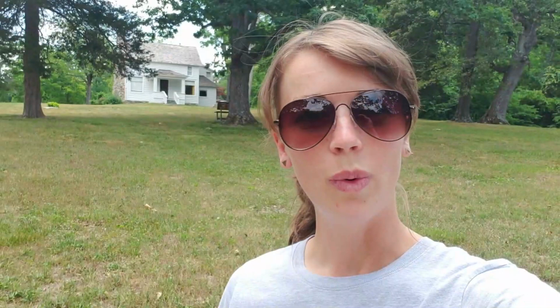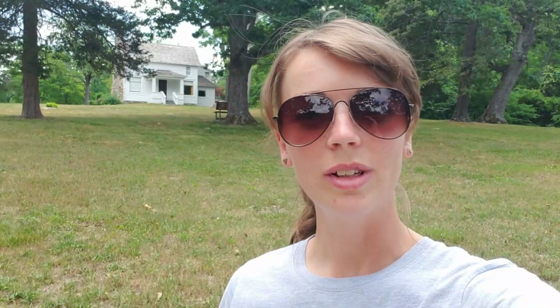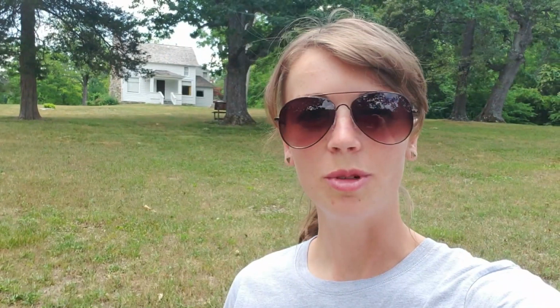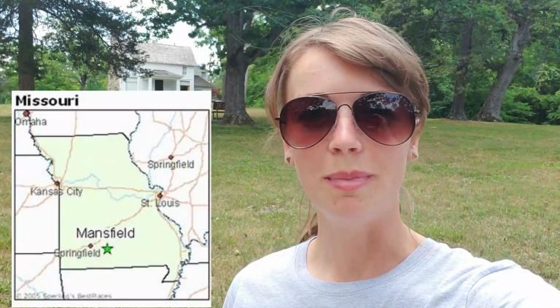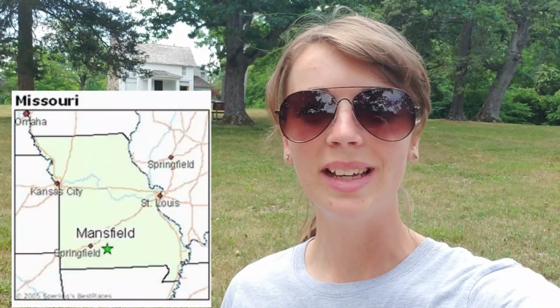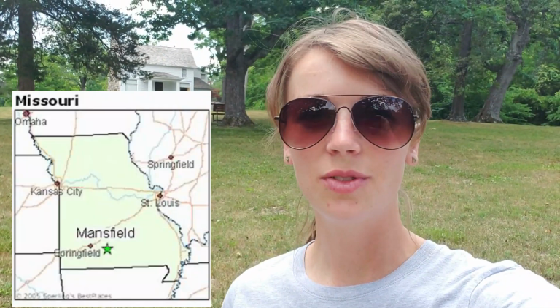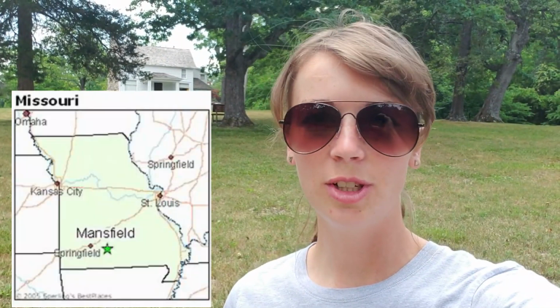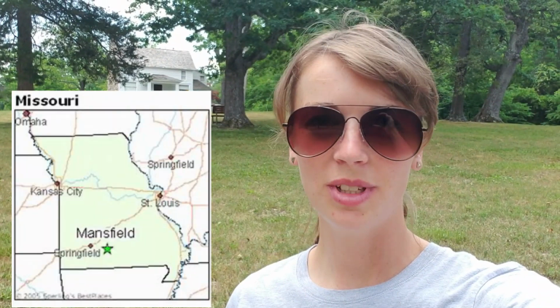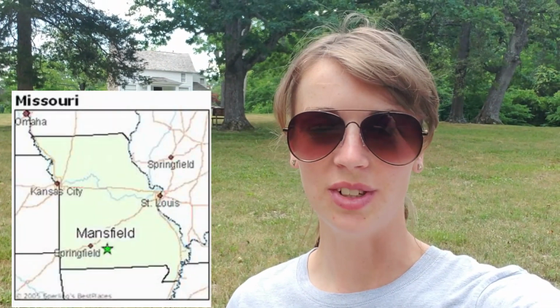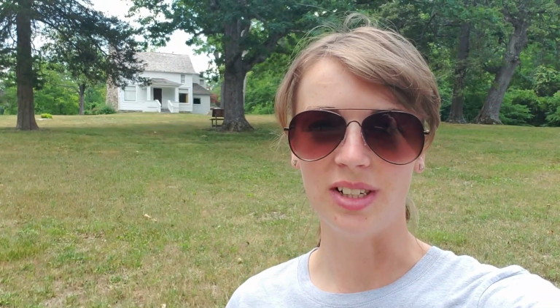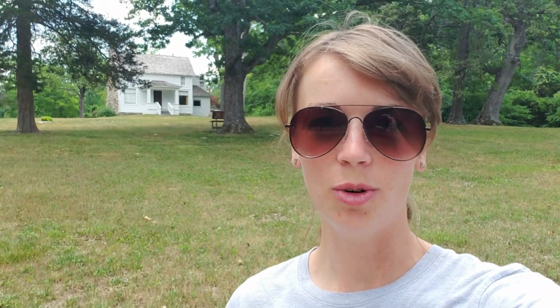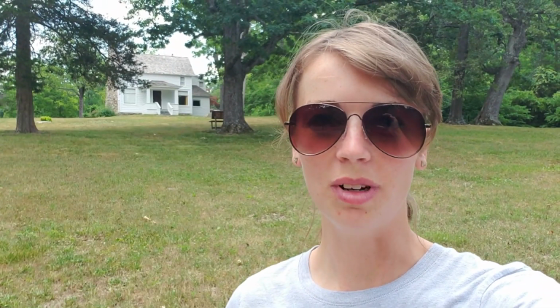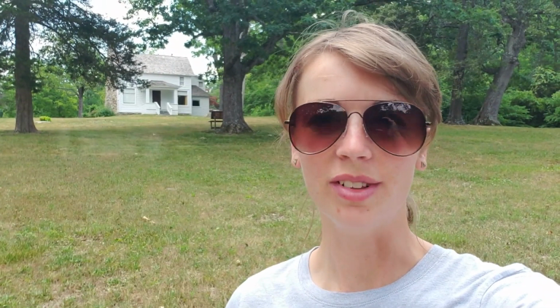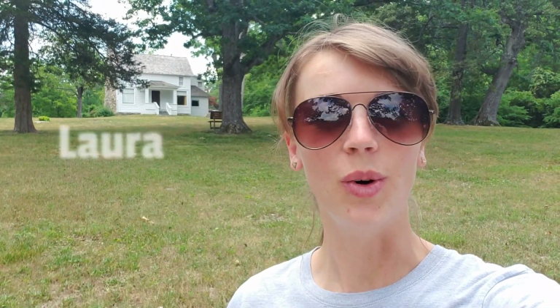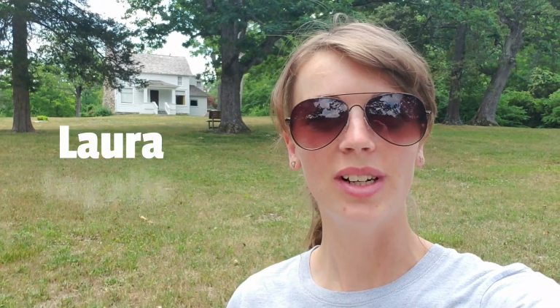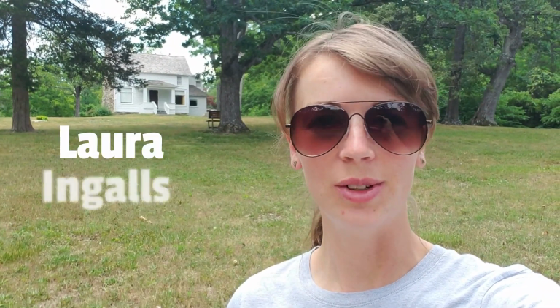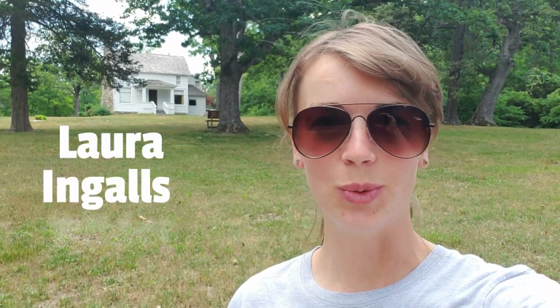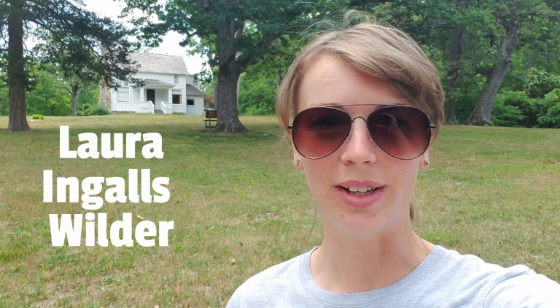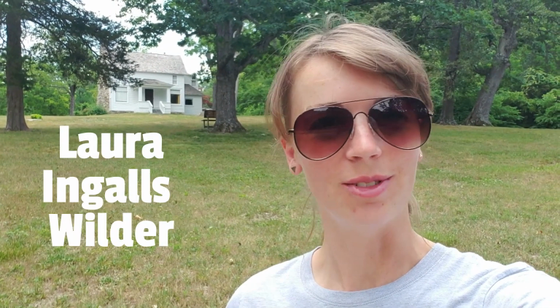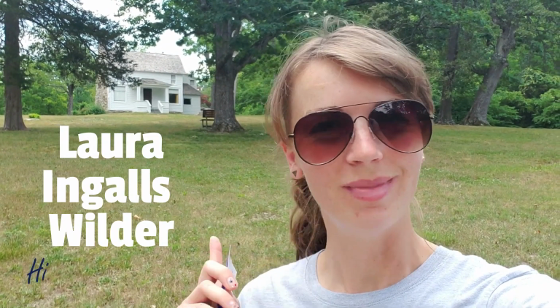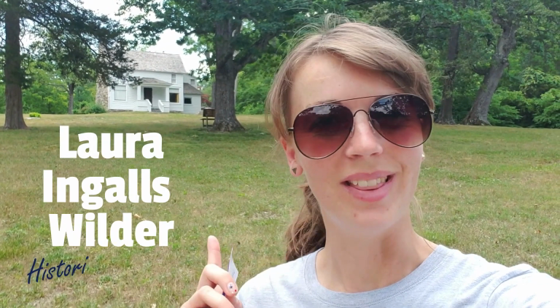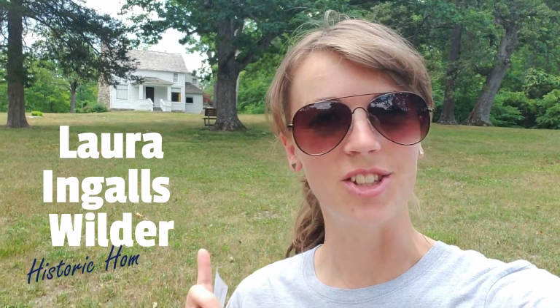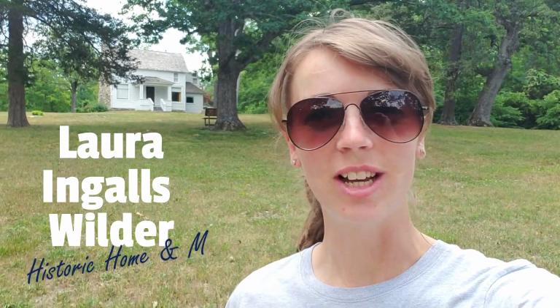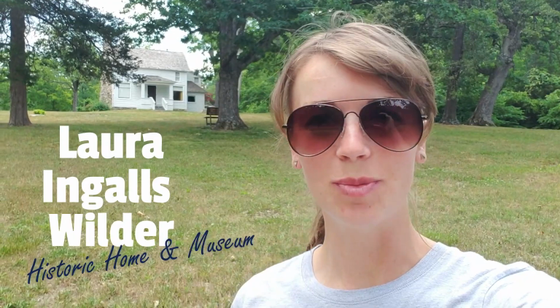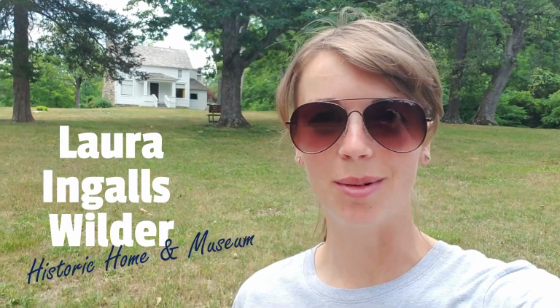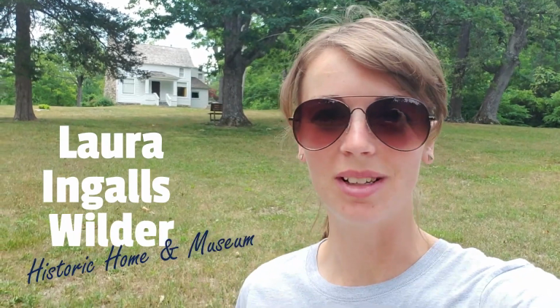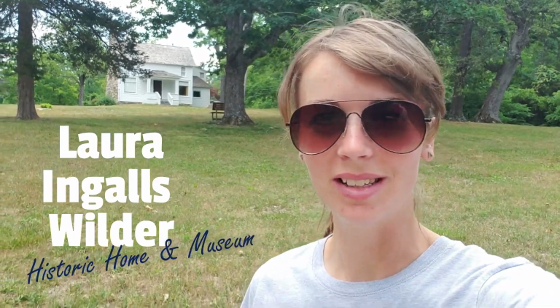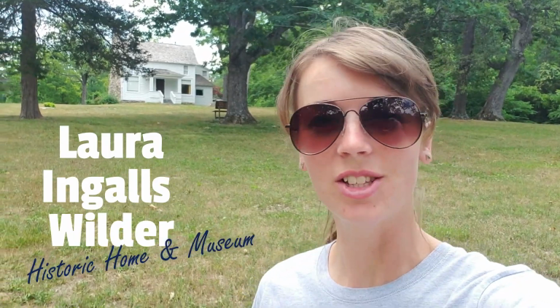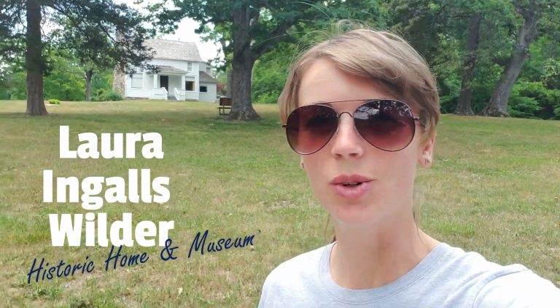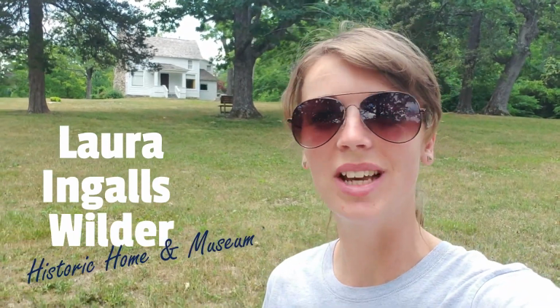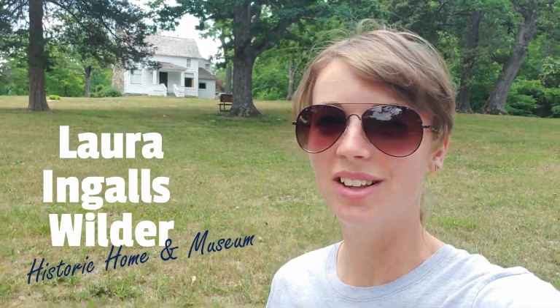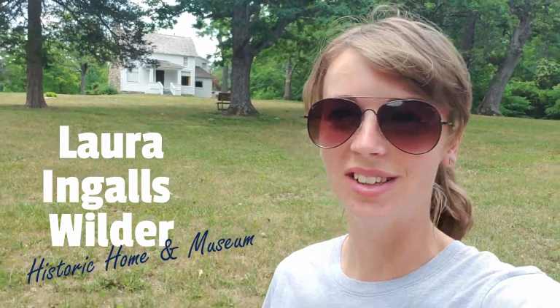Welcome to Mansfield, Missouri, home of Laura Ingalls Wilder — and that's our house behind me. Let's go take a look.